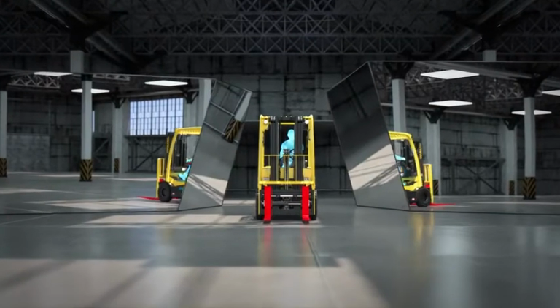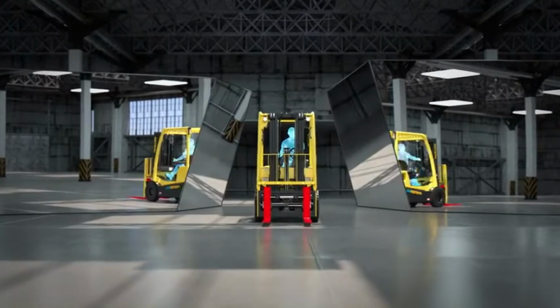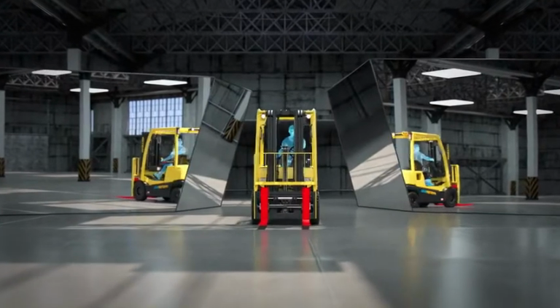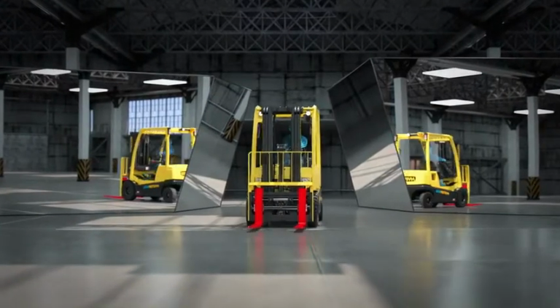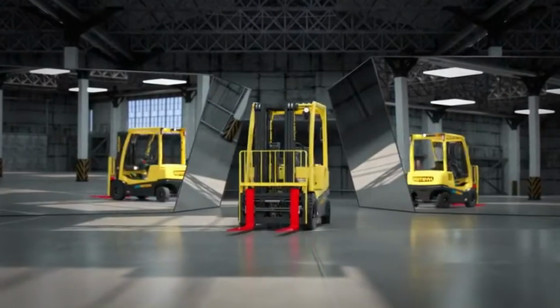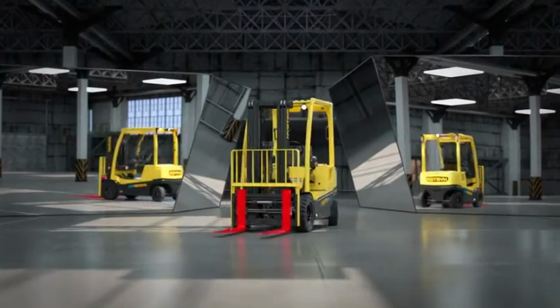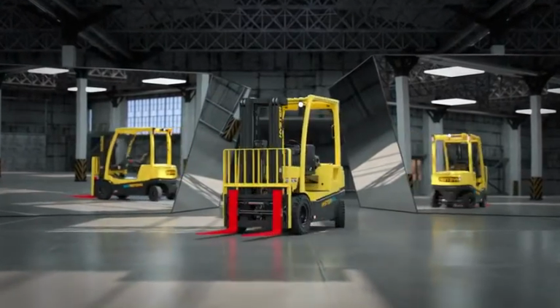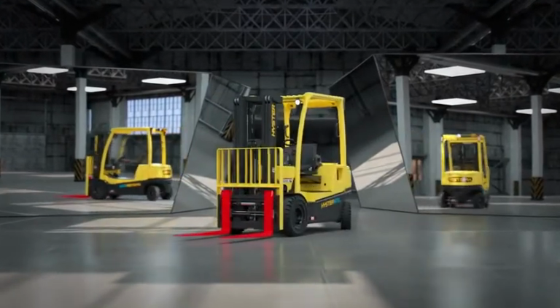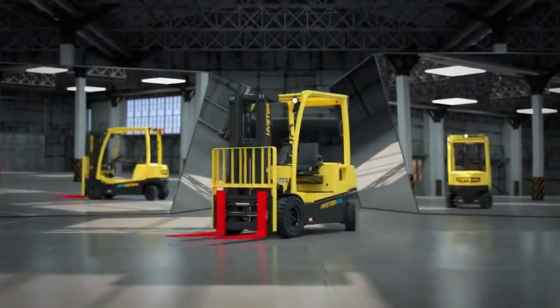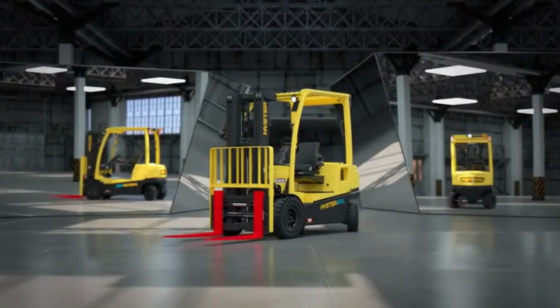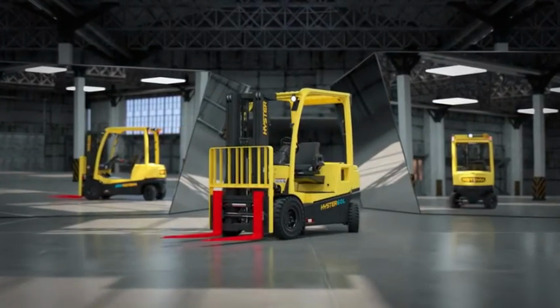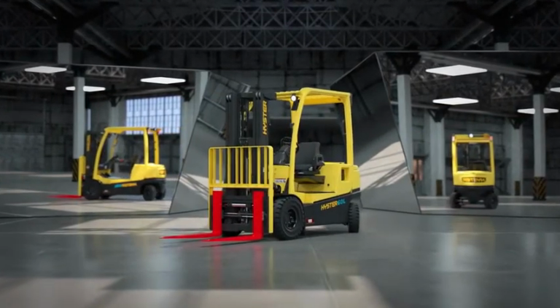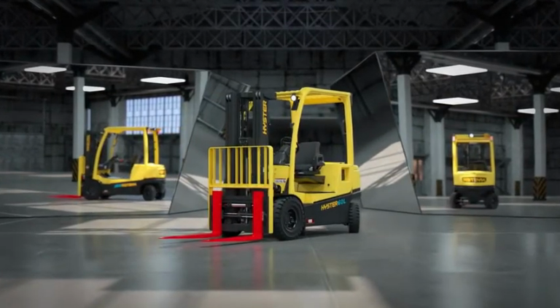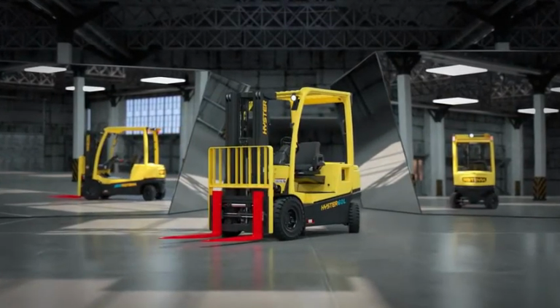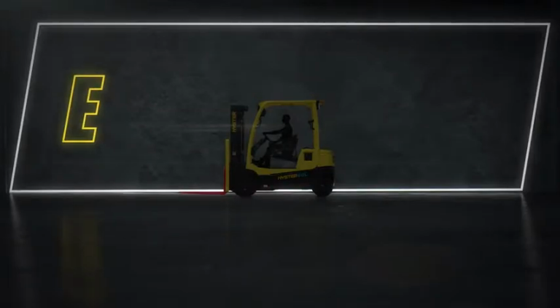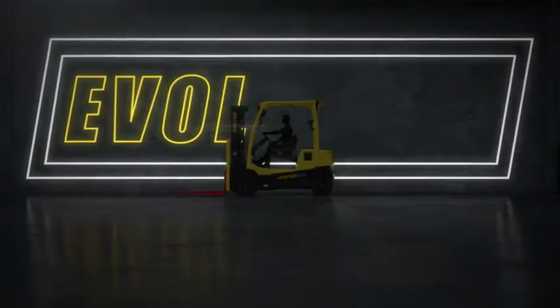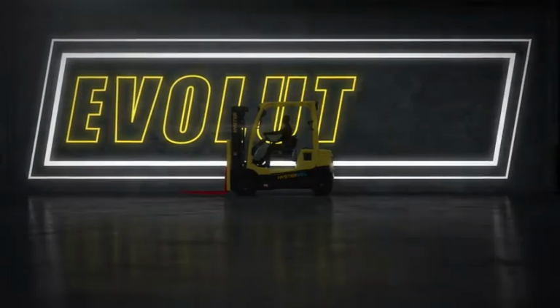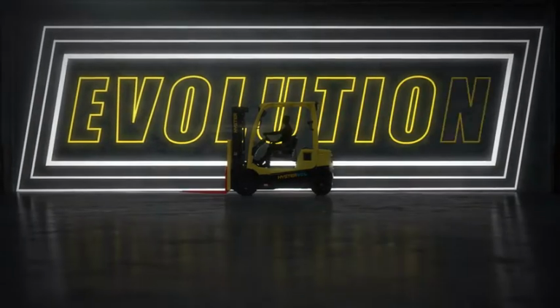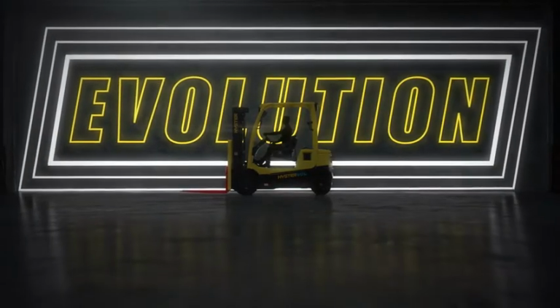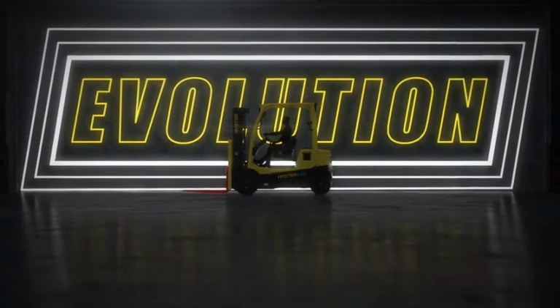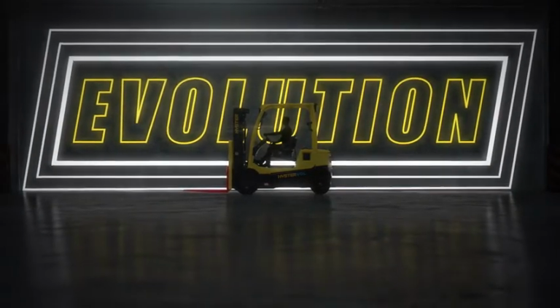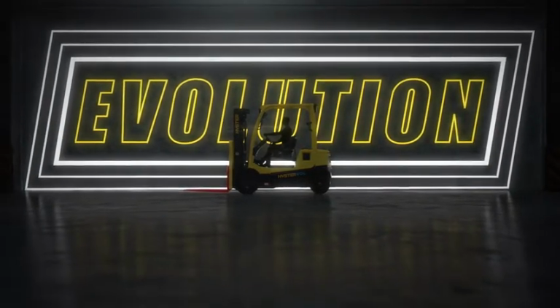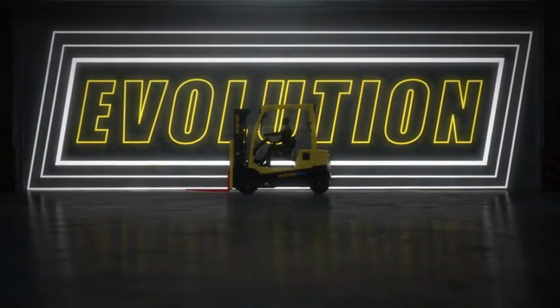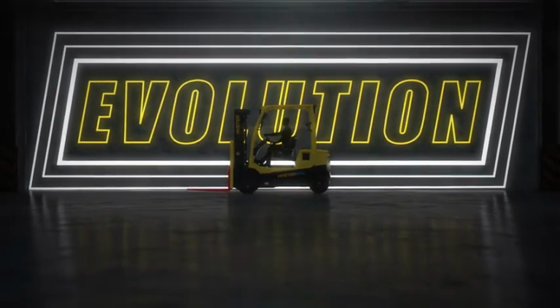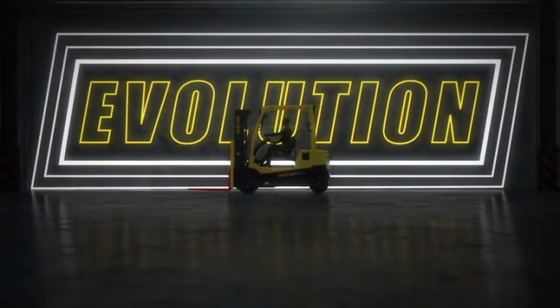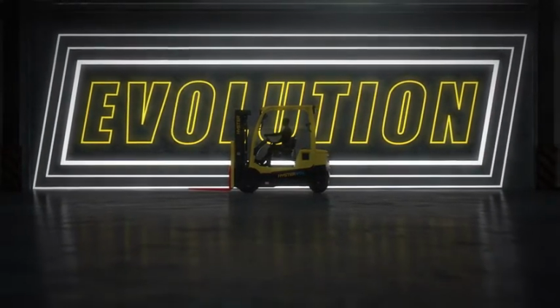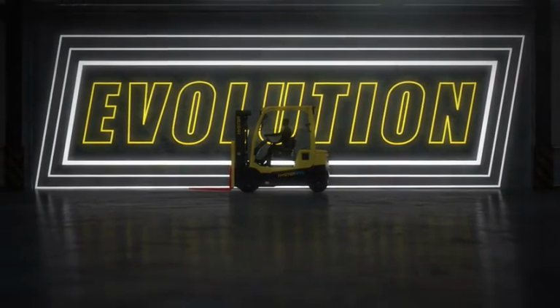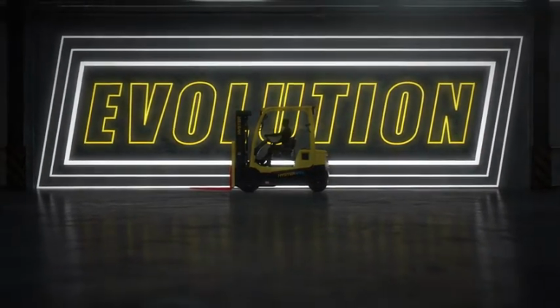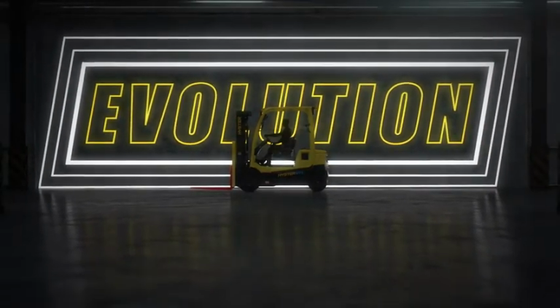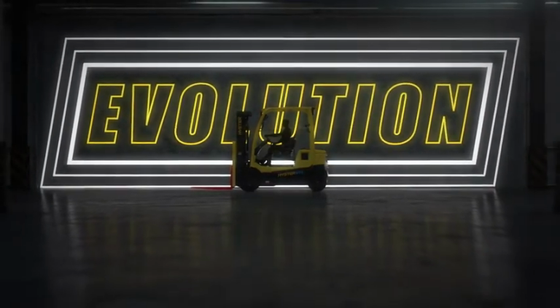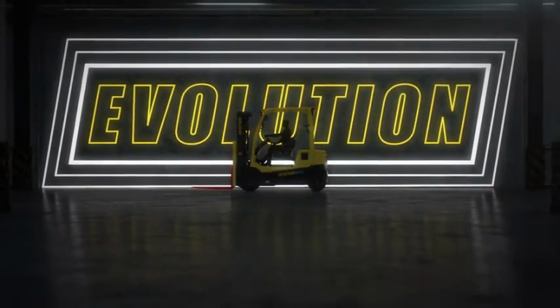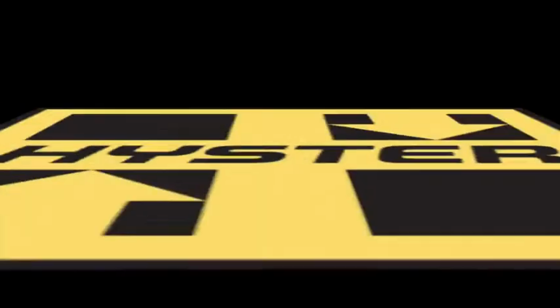The new J50-60XNL series — reflecting the excellence of Hyster lift trucks. Electrified.